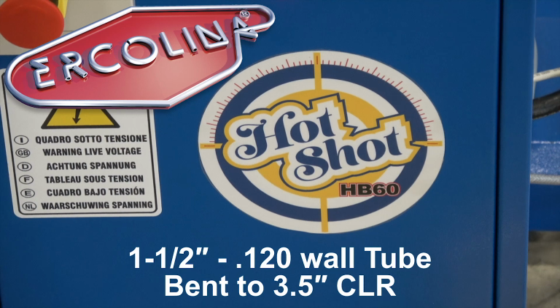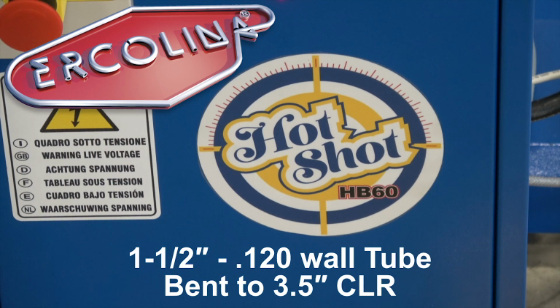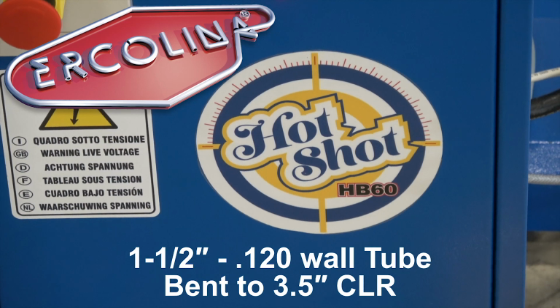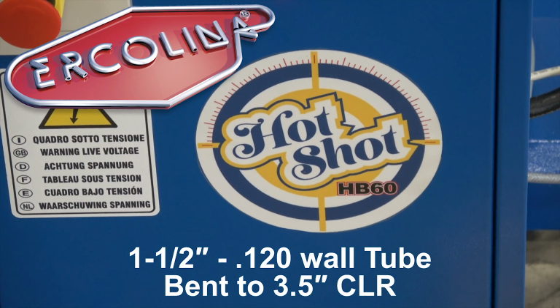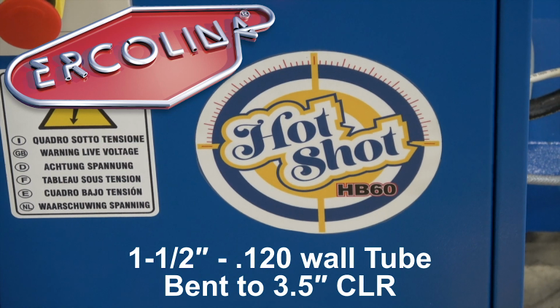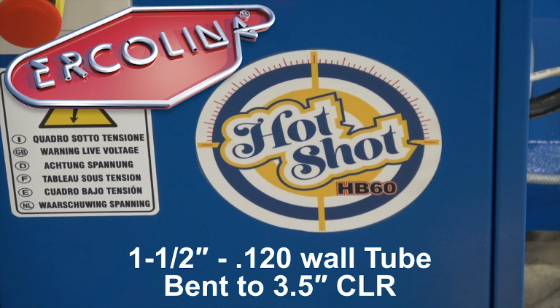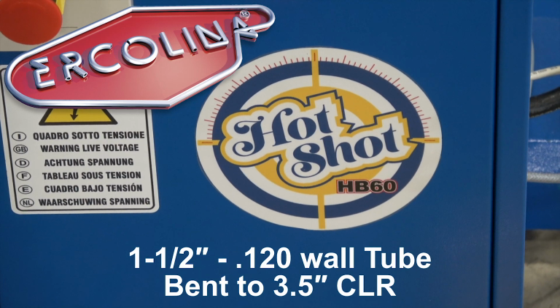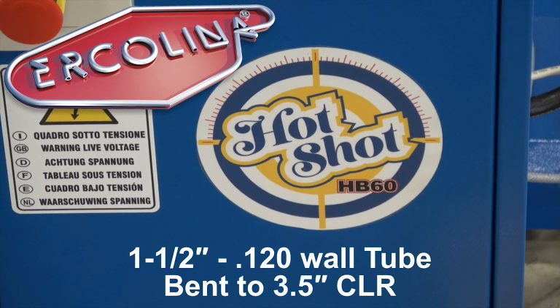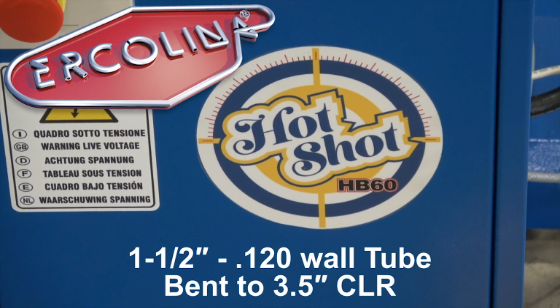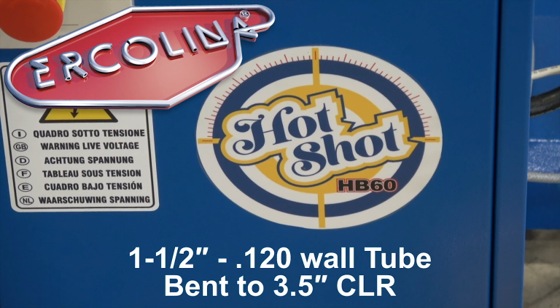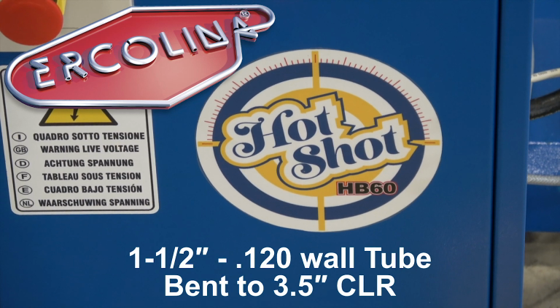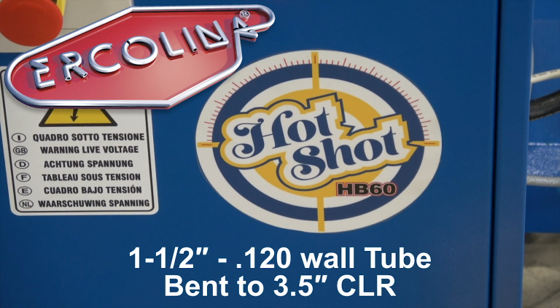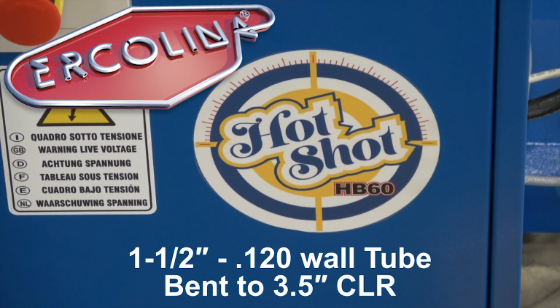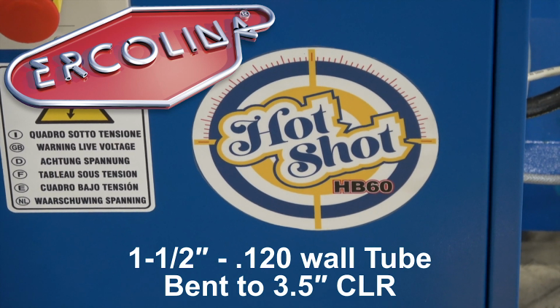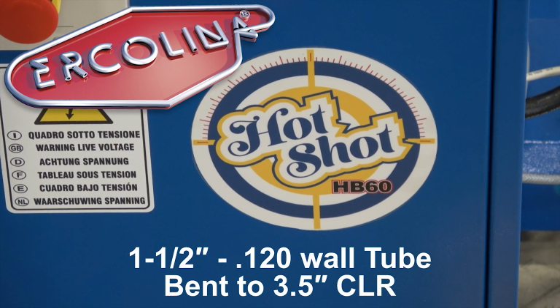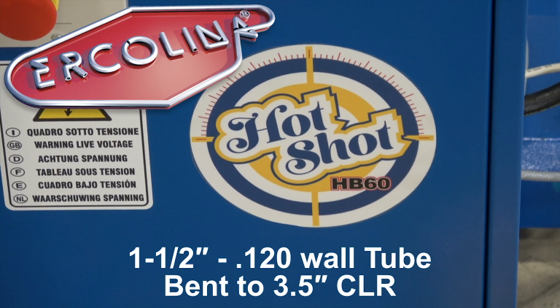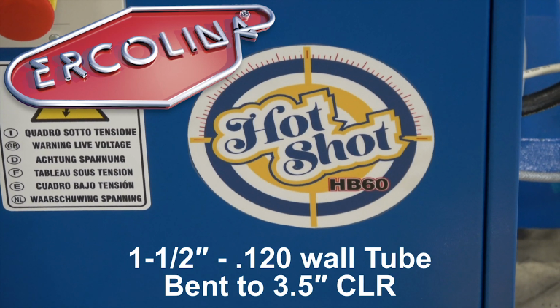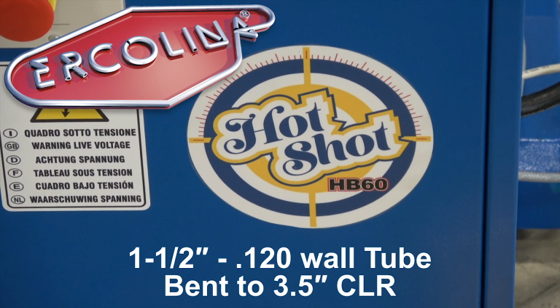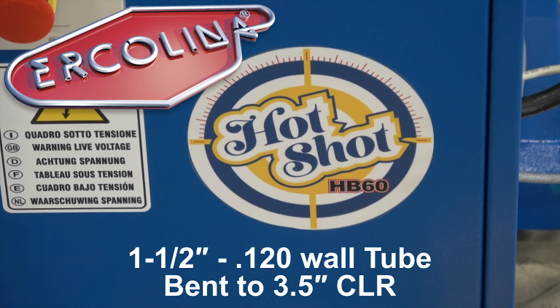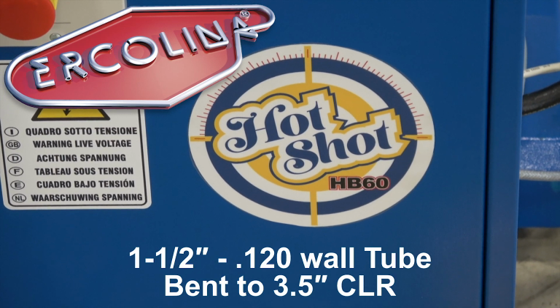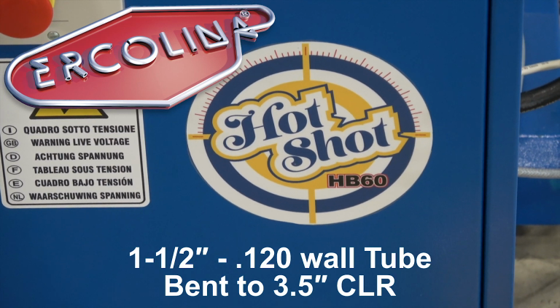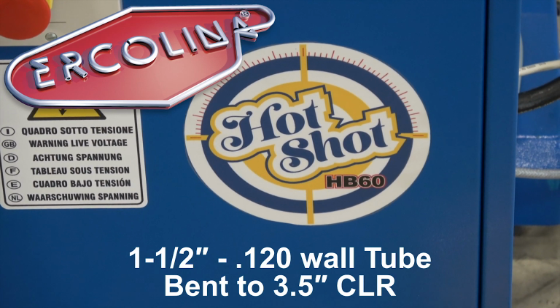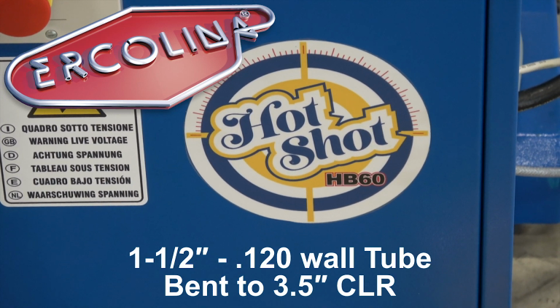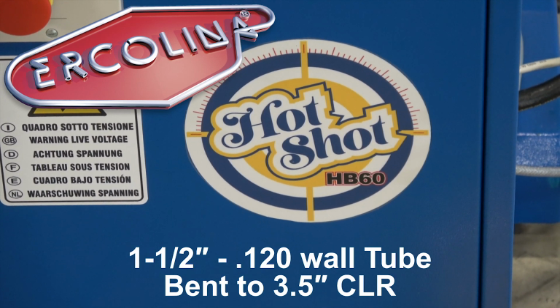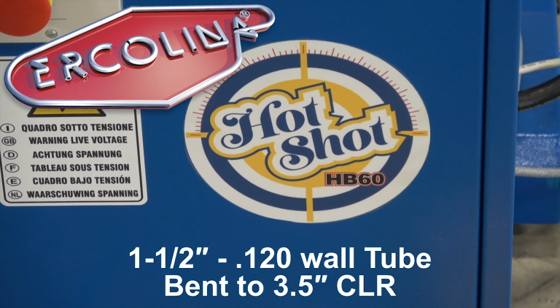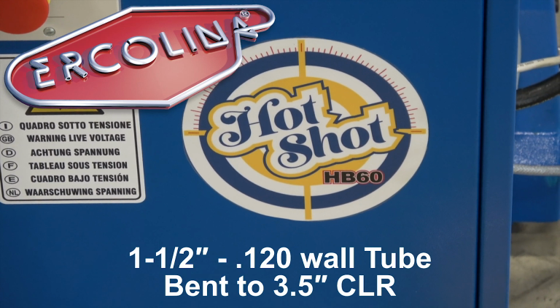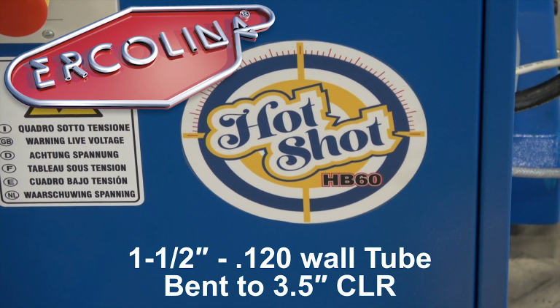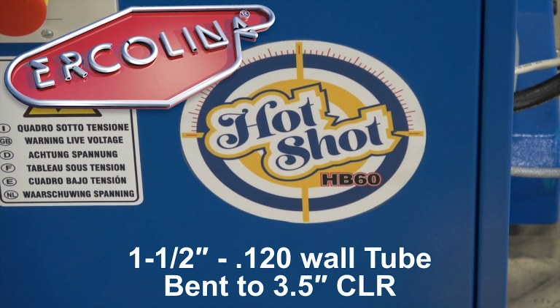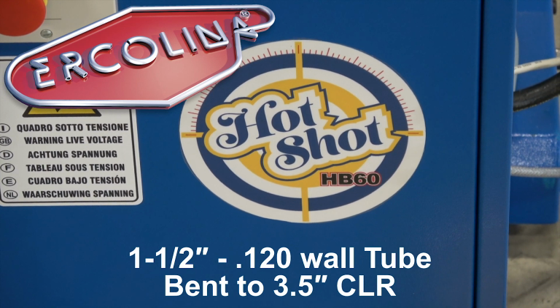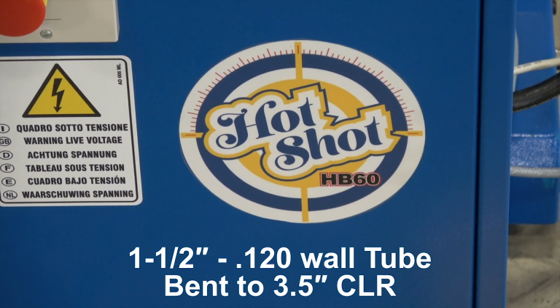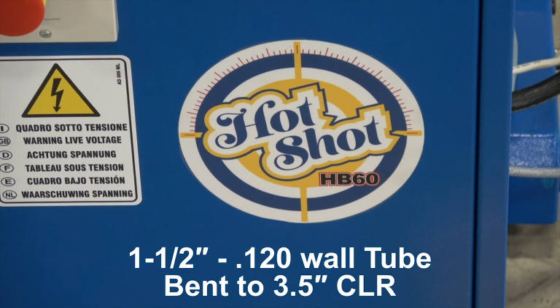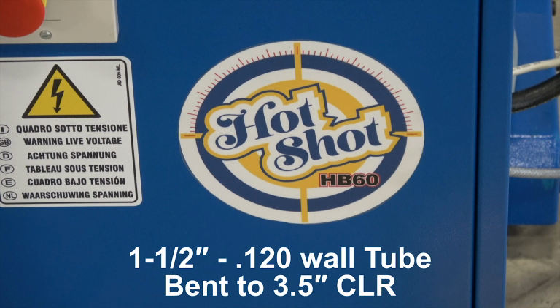Okay folks, here we're with the Ercolina Hotshot today, HV60 model, brand new from Ercolina.